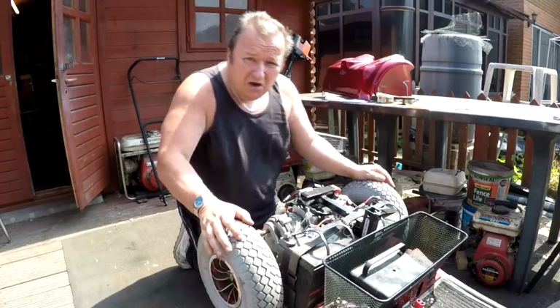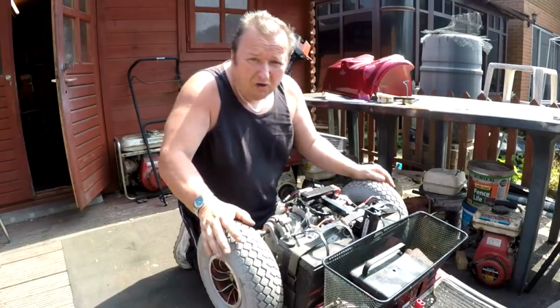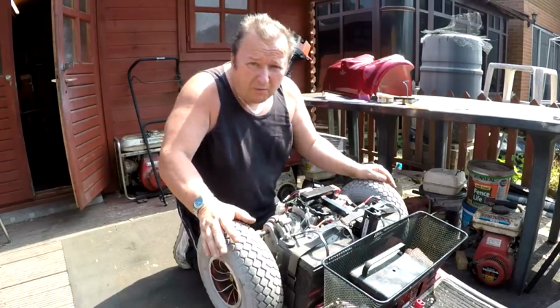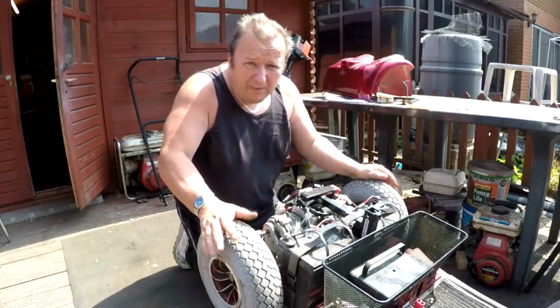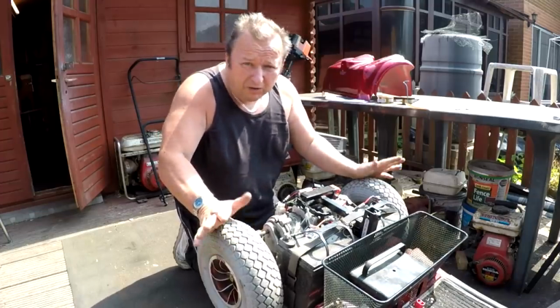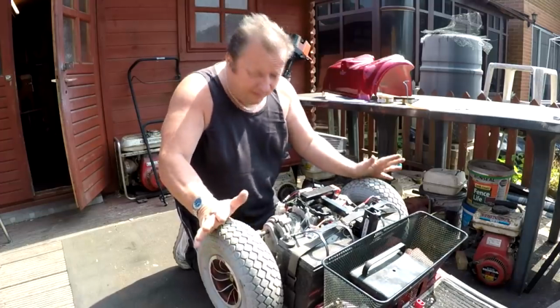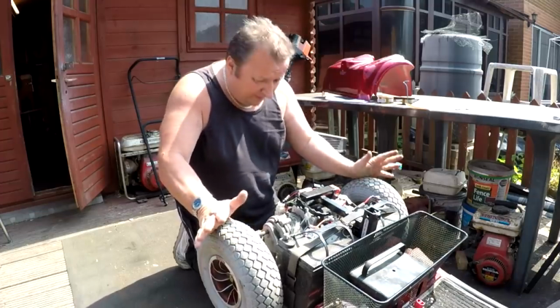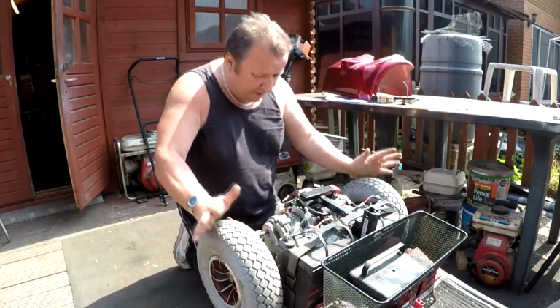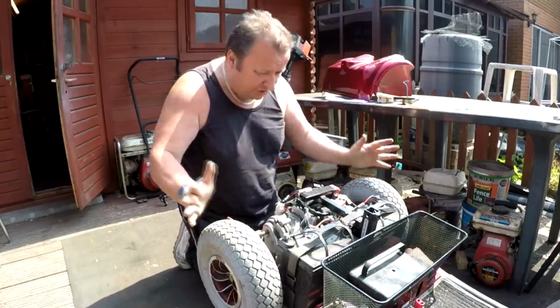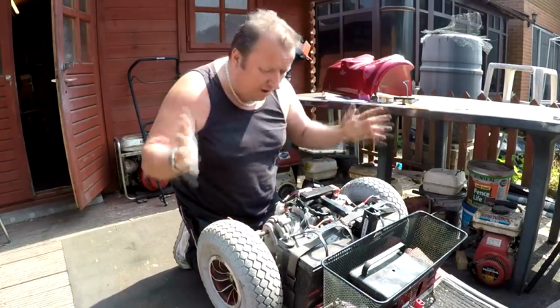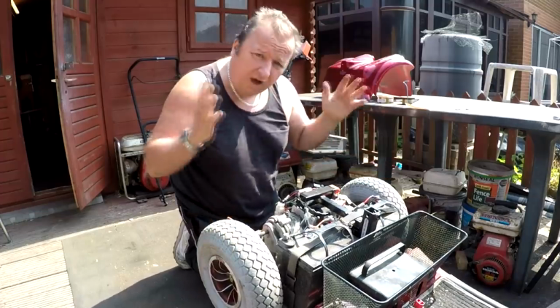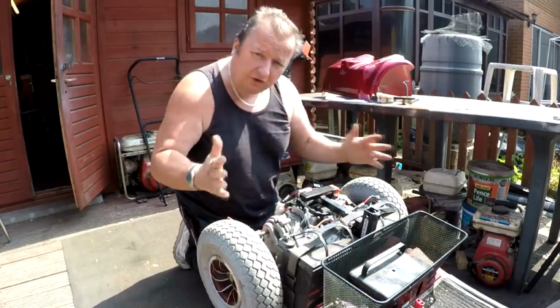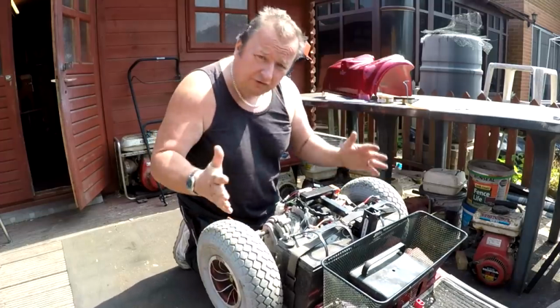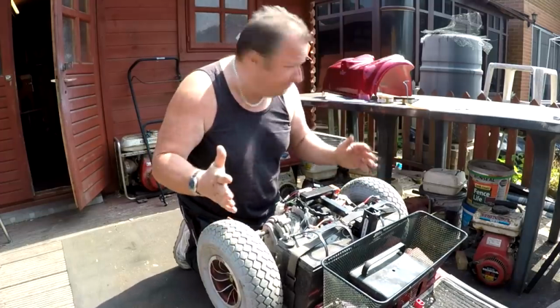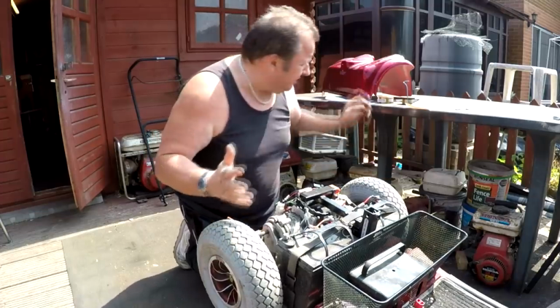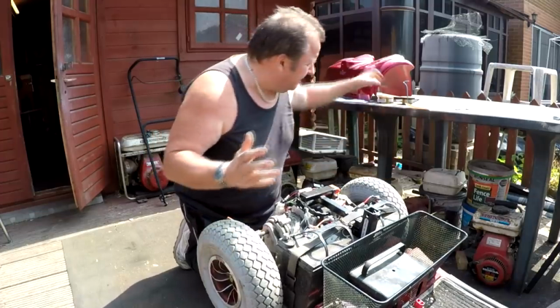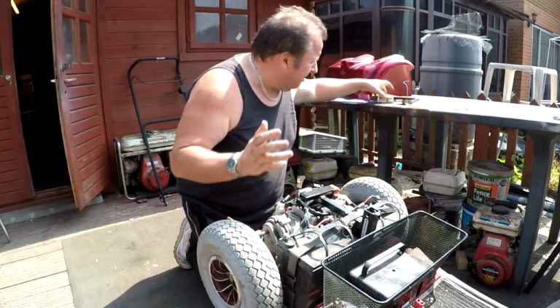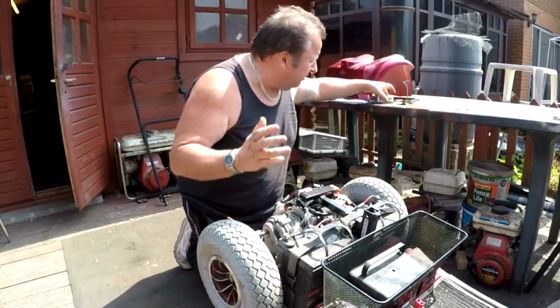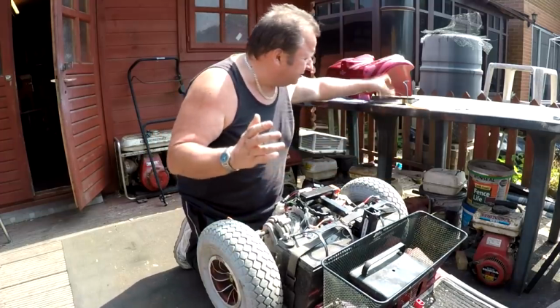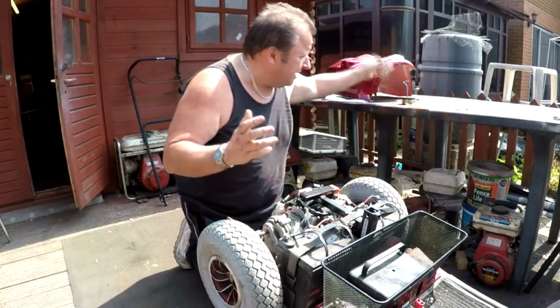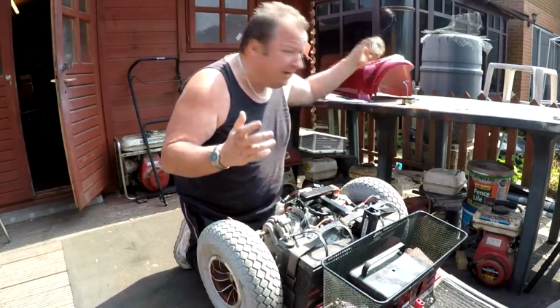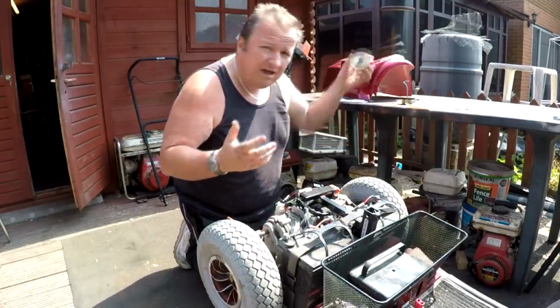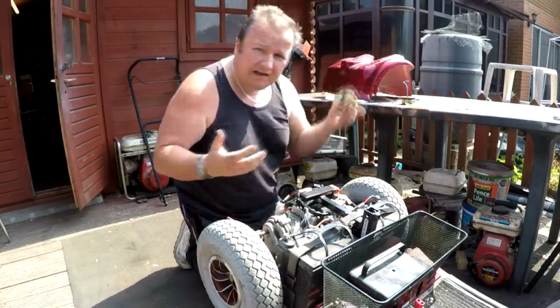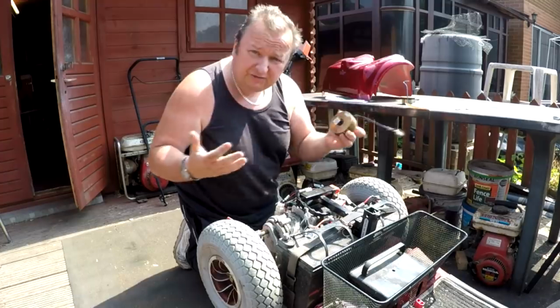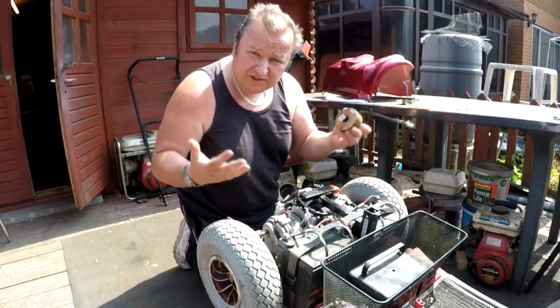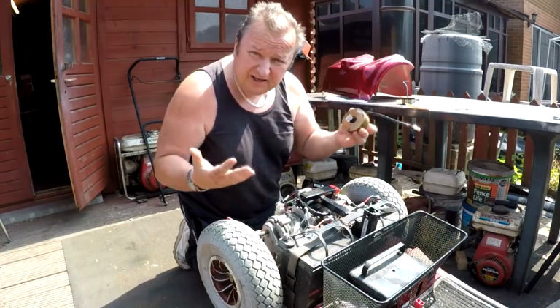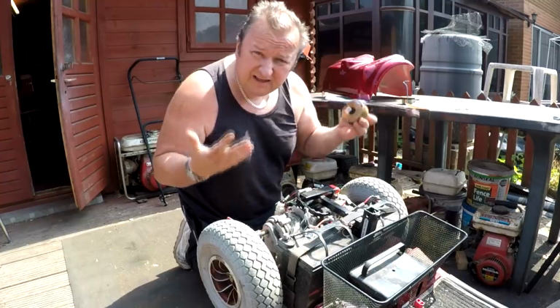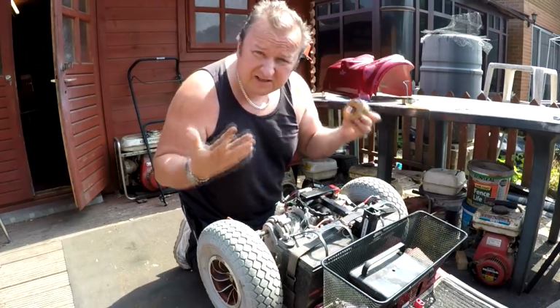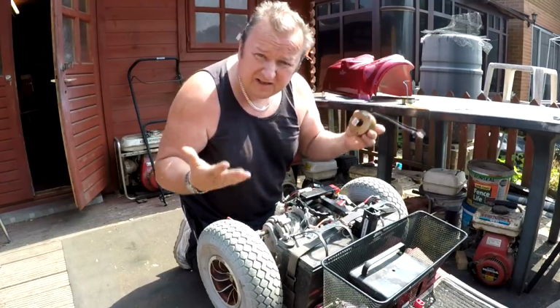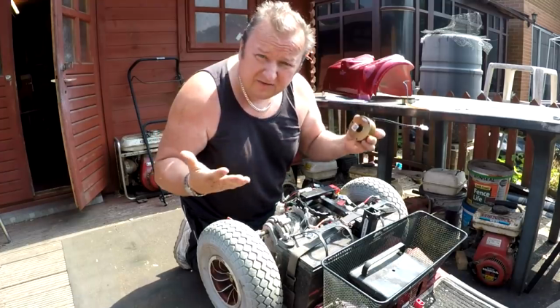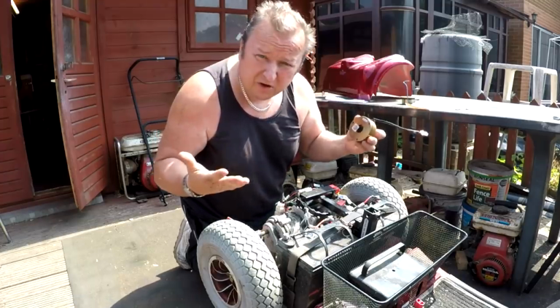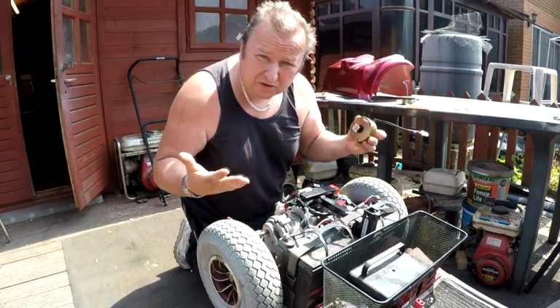We're back on the mobility scooter. I've got the new brake part that's come. Let's fit it and see if it works.